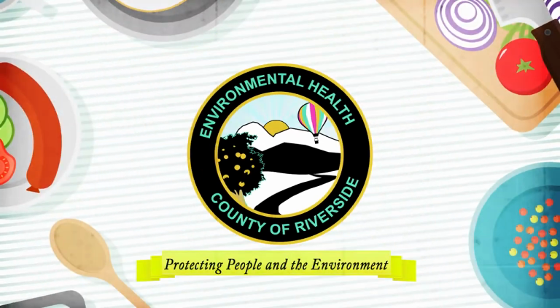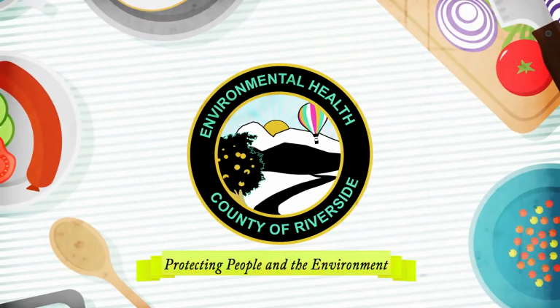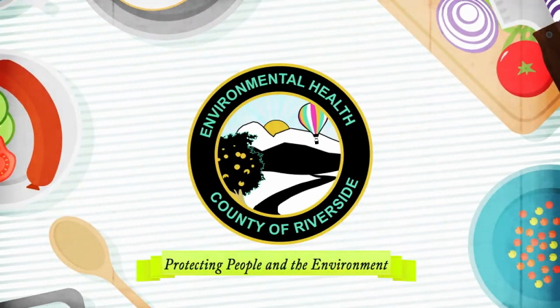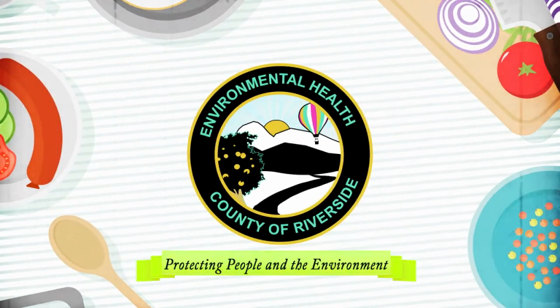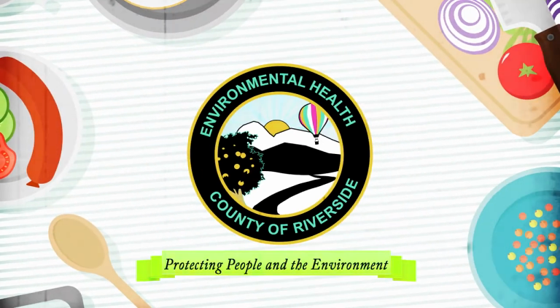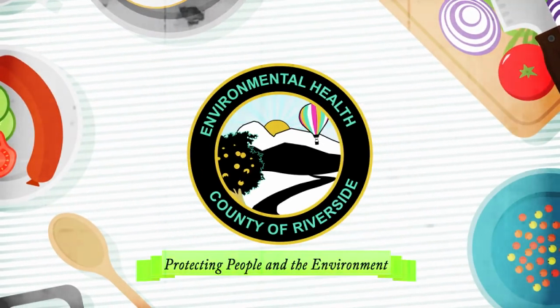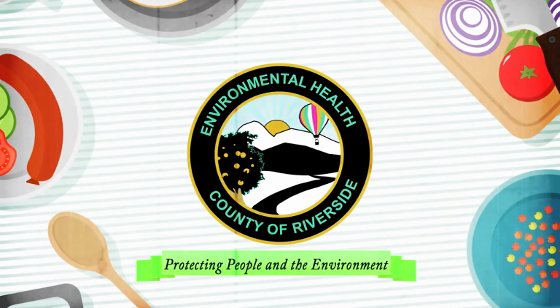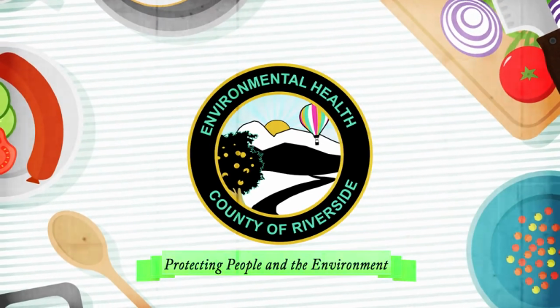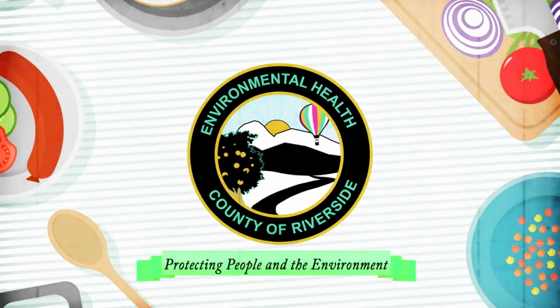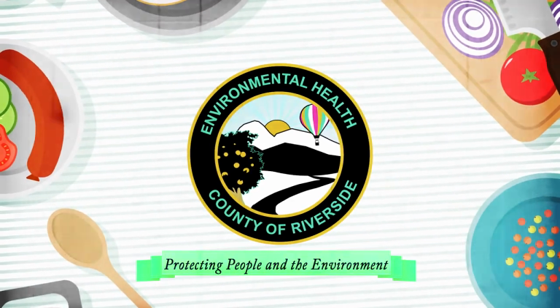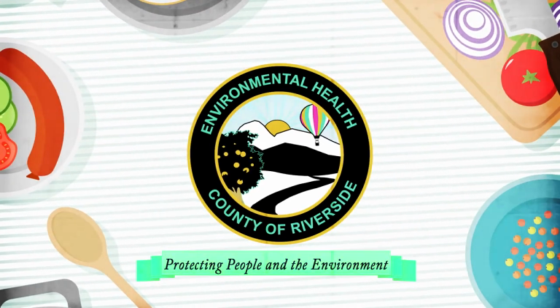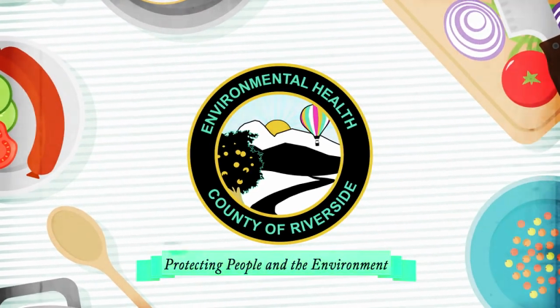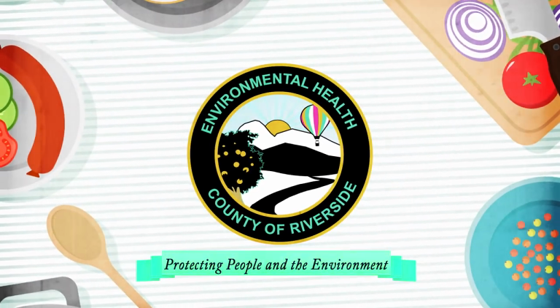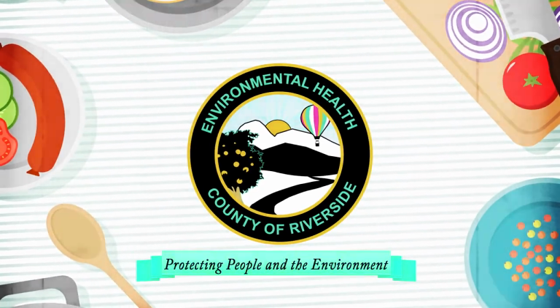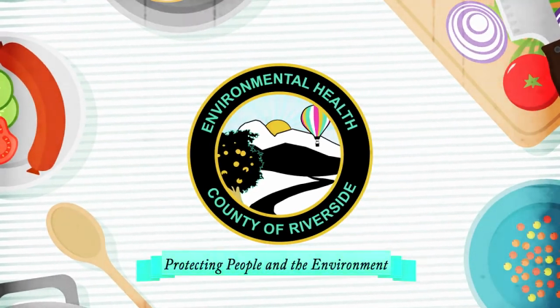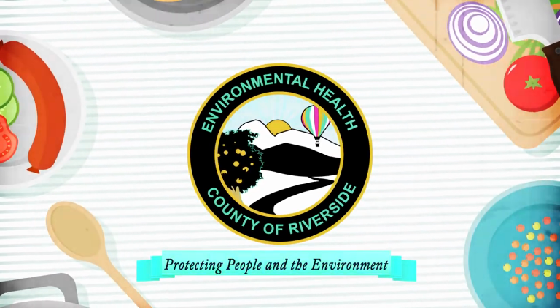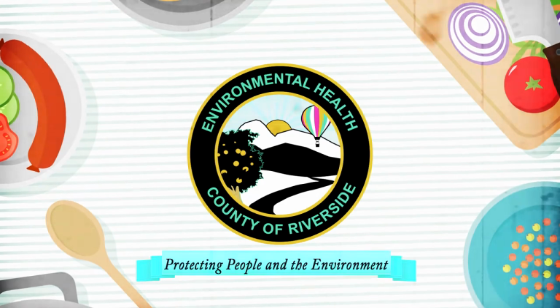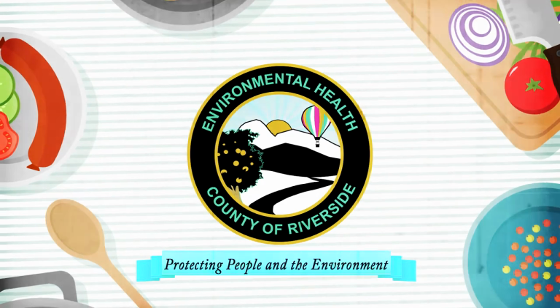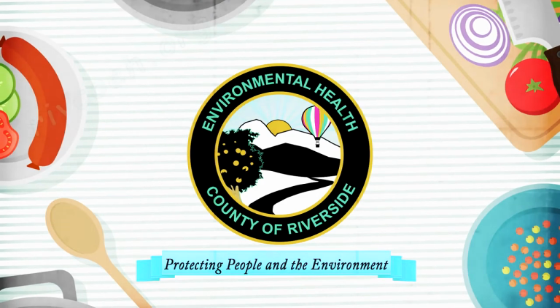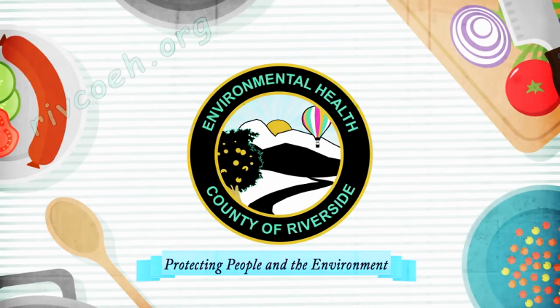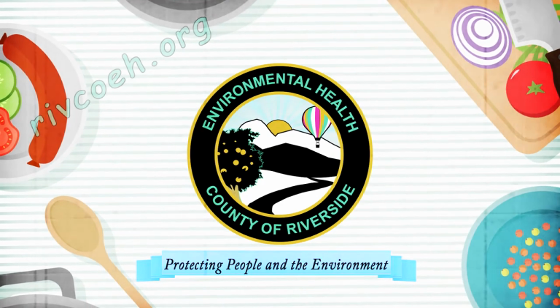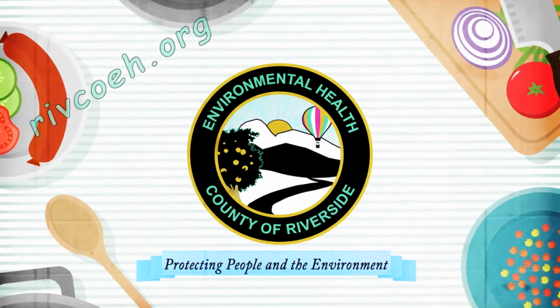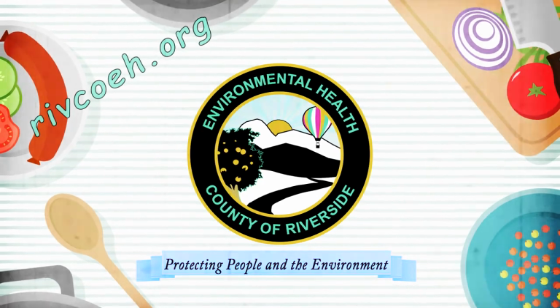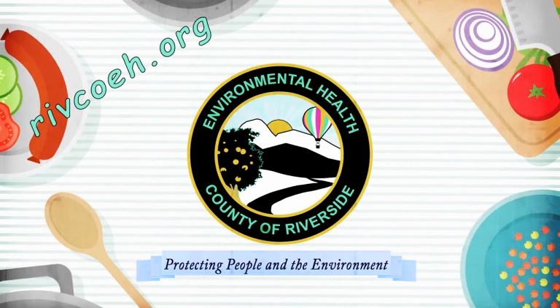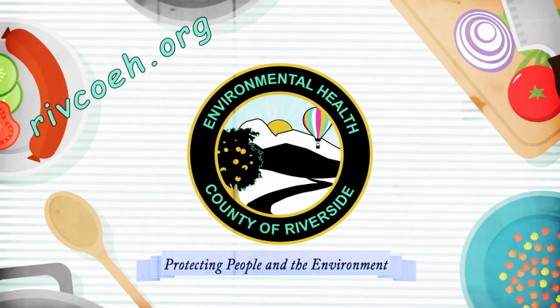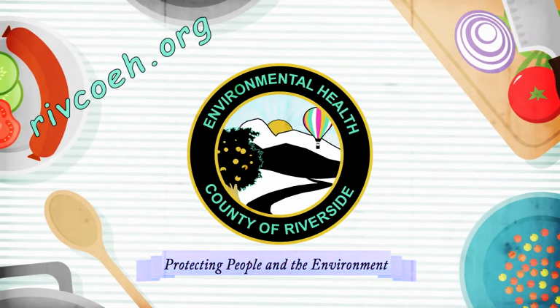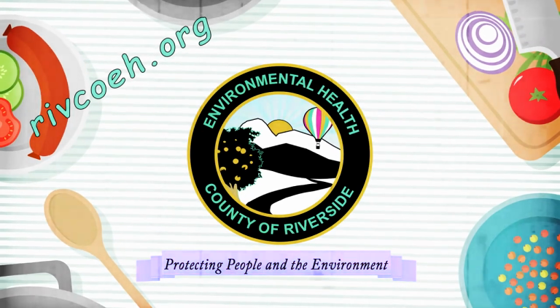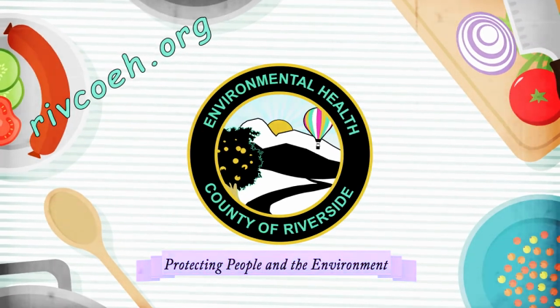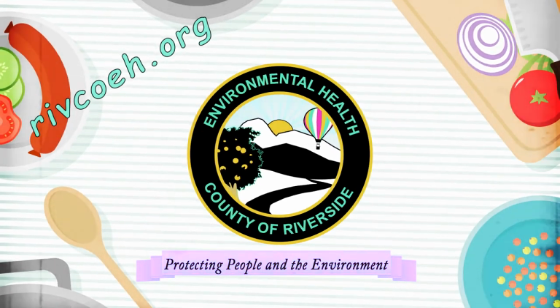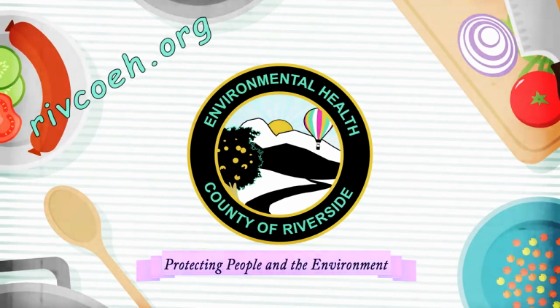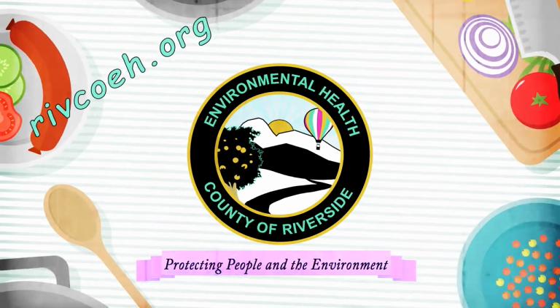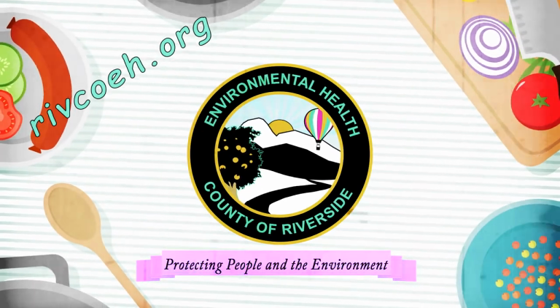For more information on operational requirements, visit our website at rivcoeh.org.